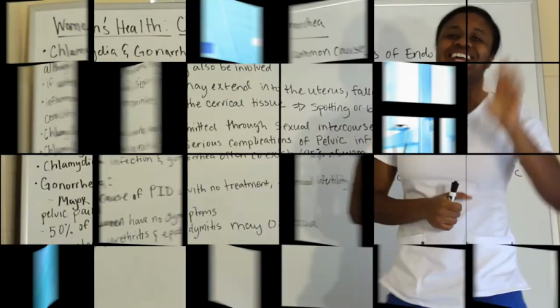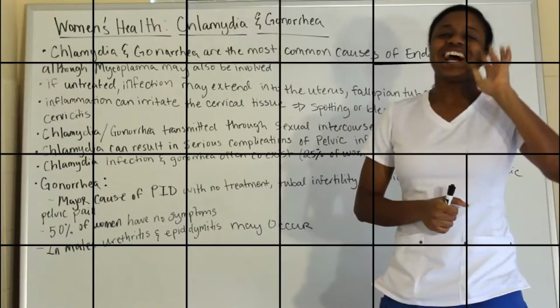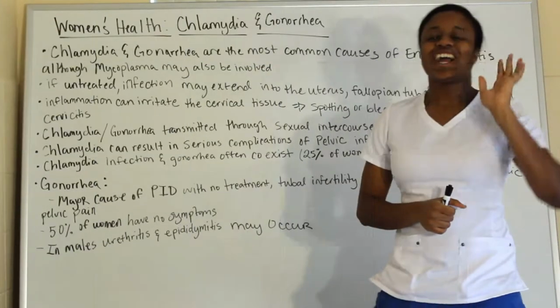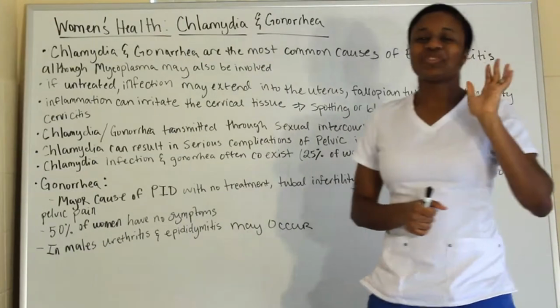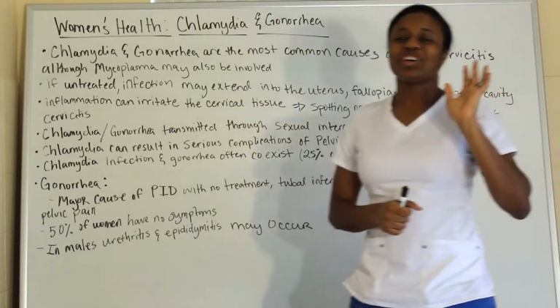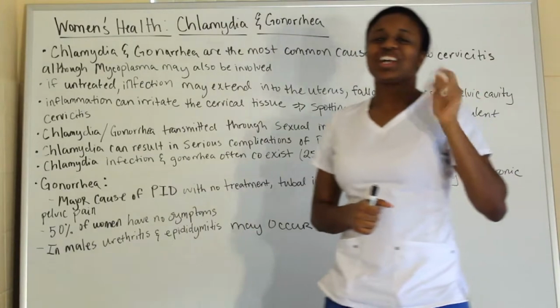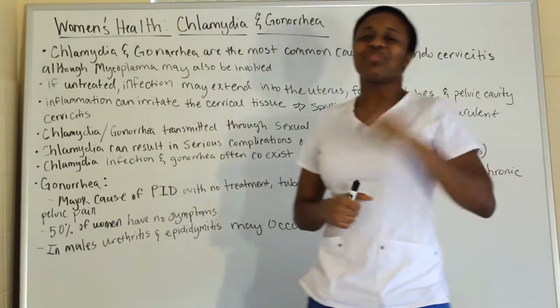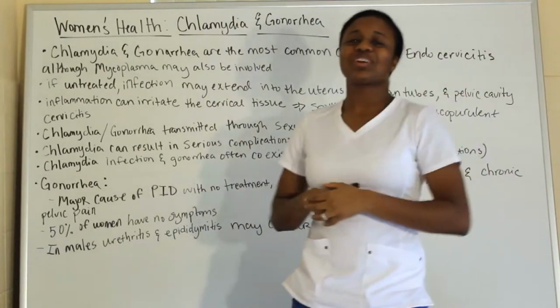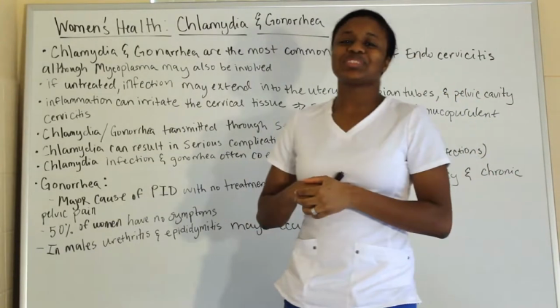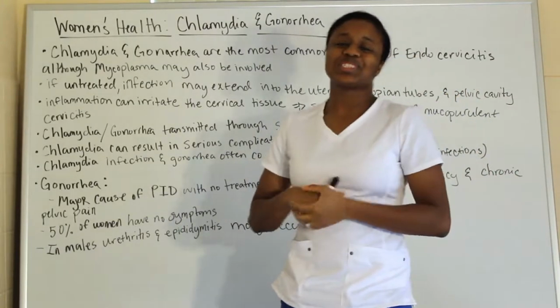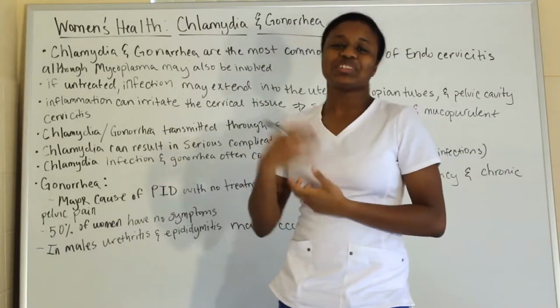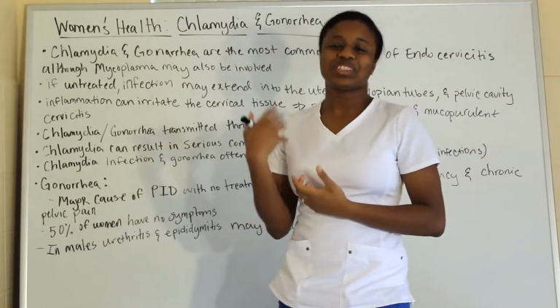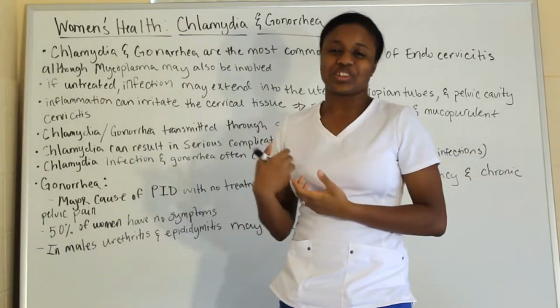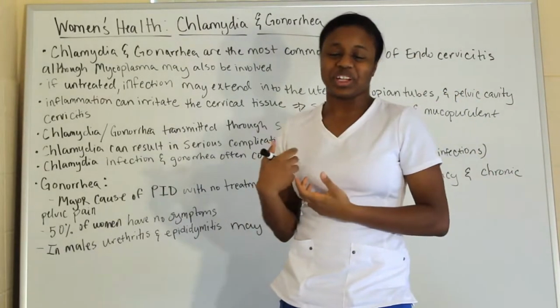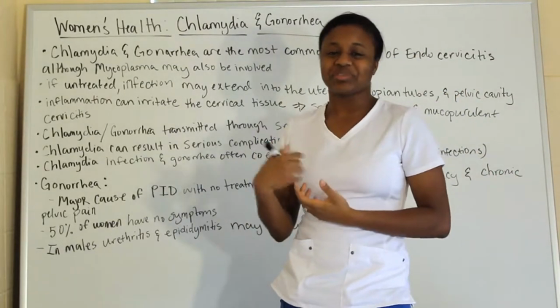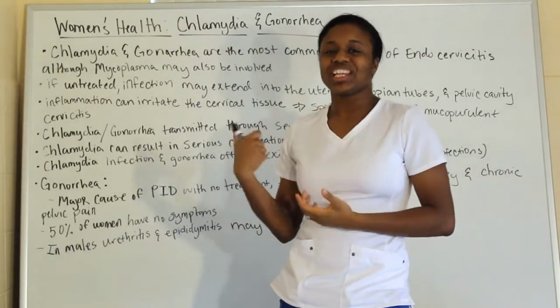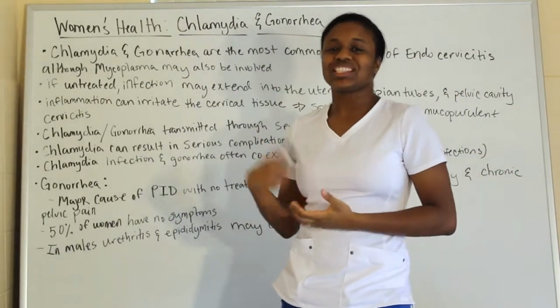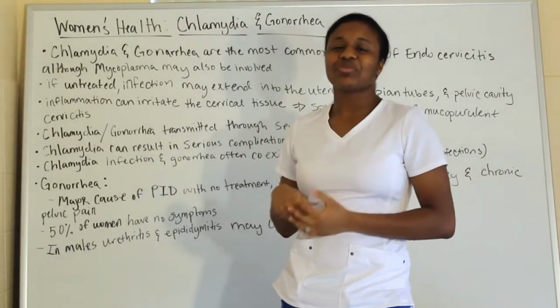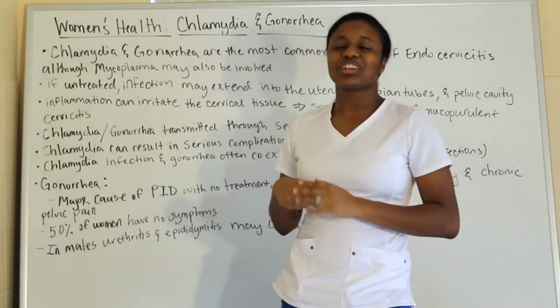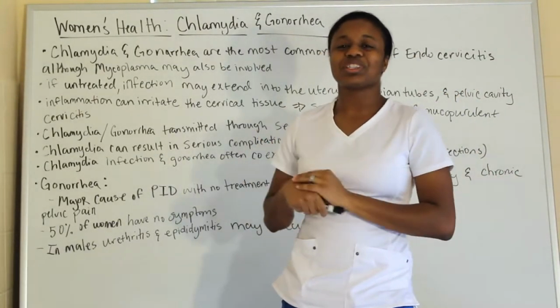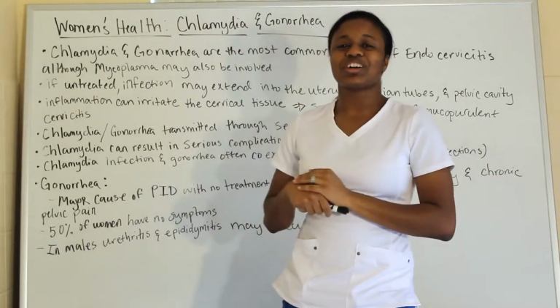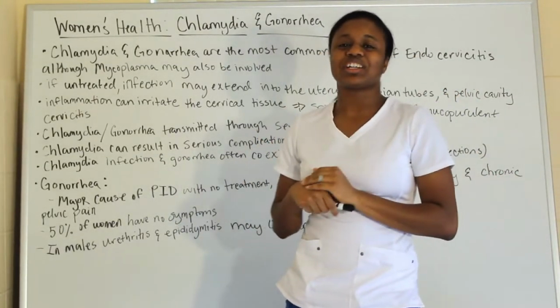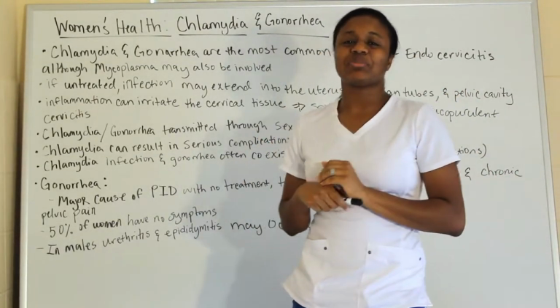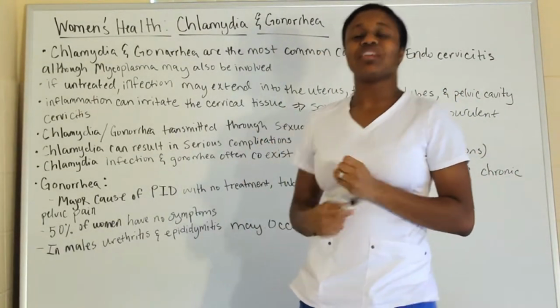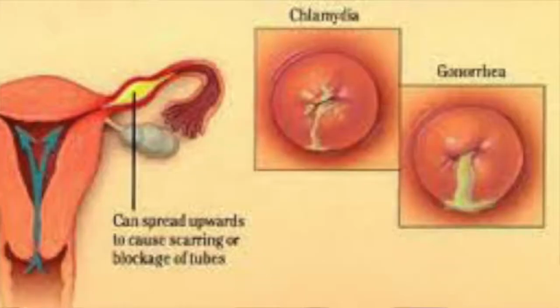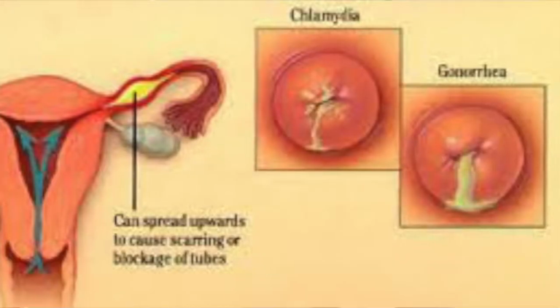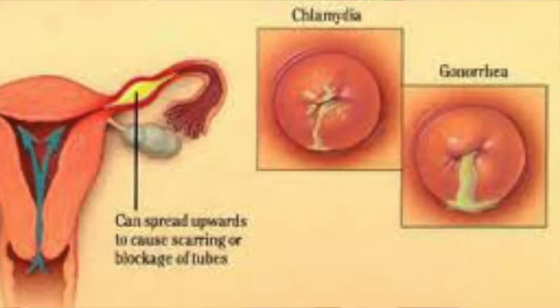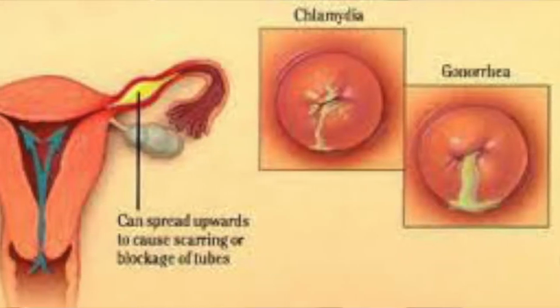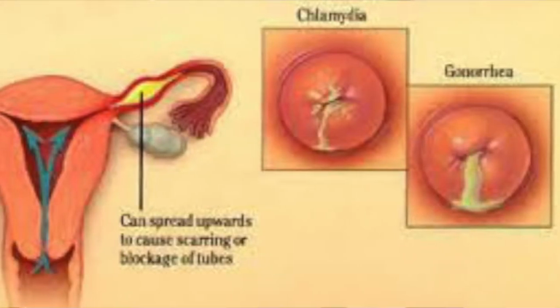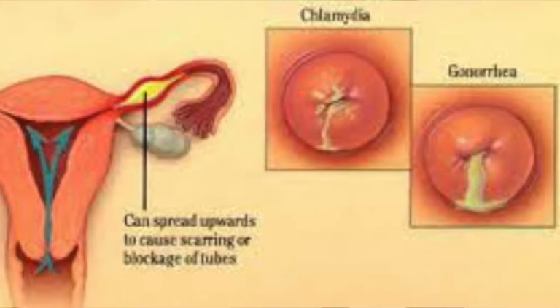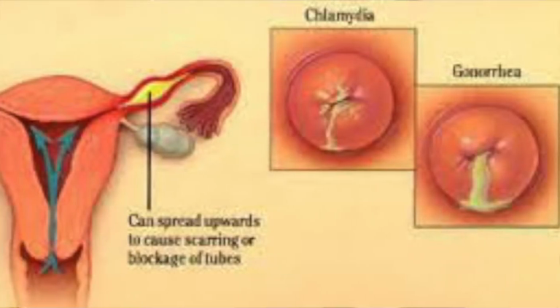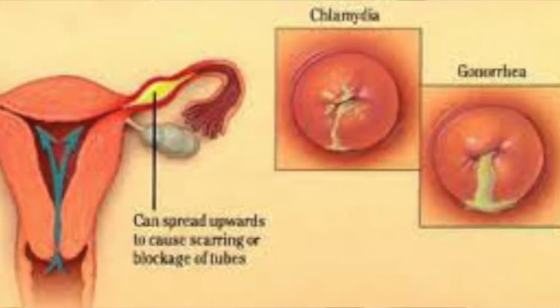Hi everyone and welcome to the journey. Today we are going to be talking about chlamydia and gonorrhea.